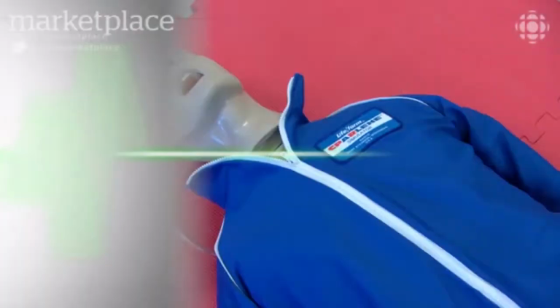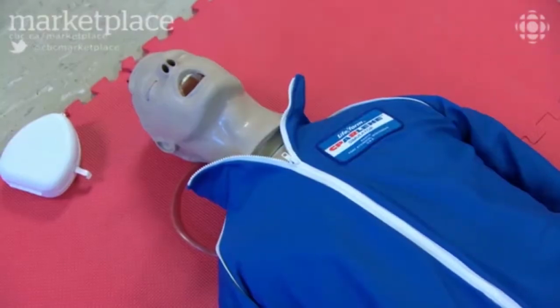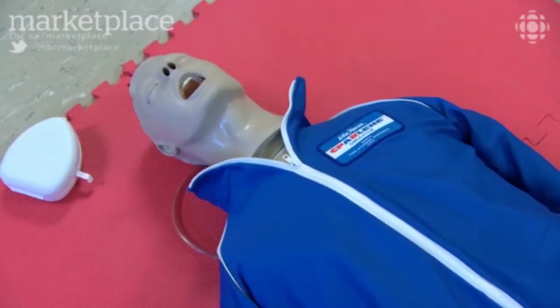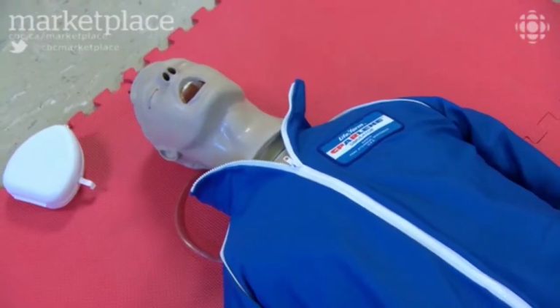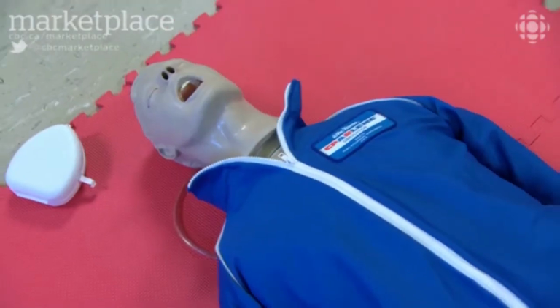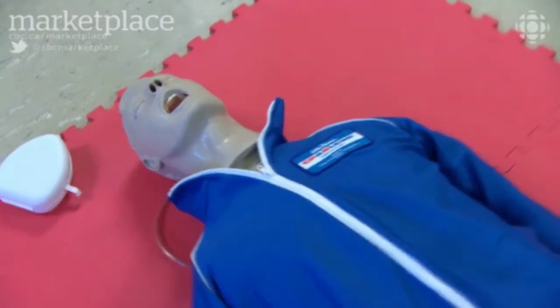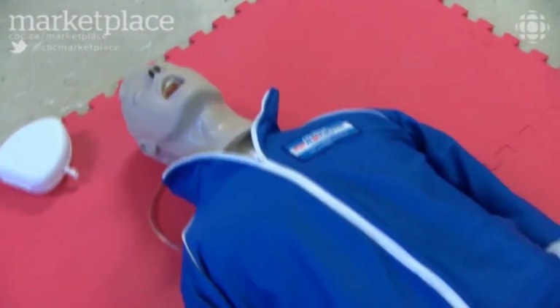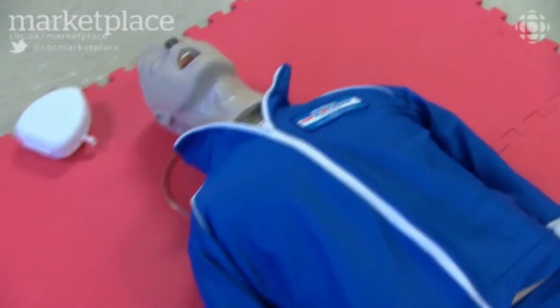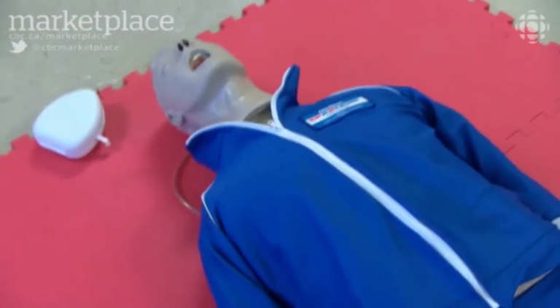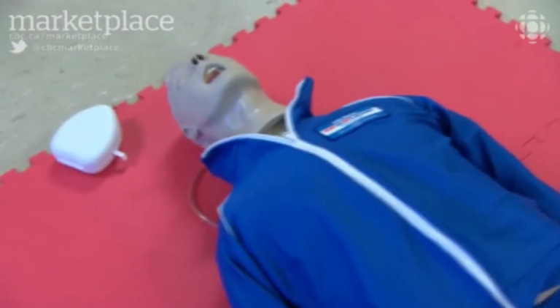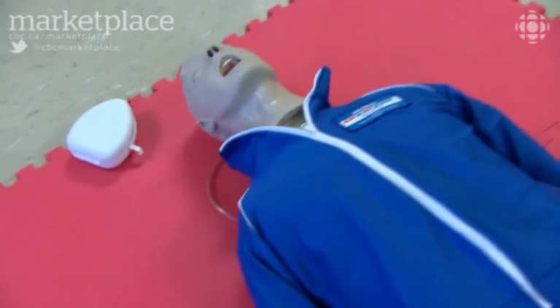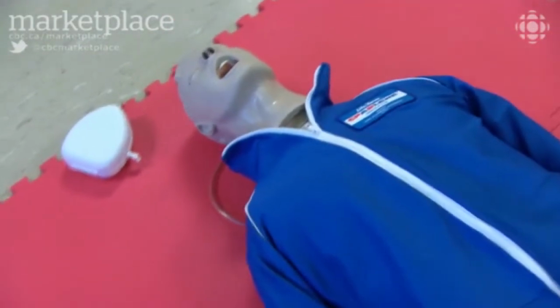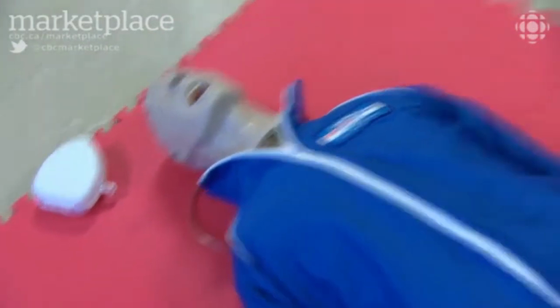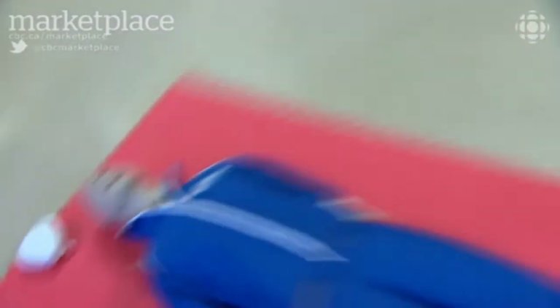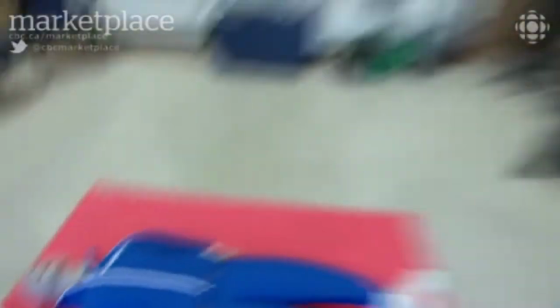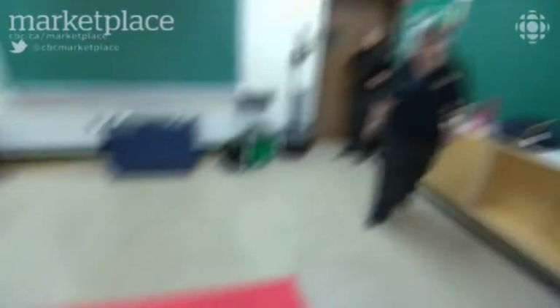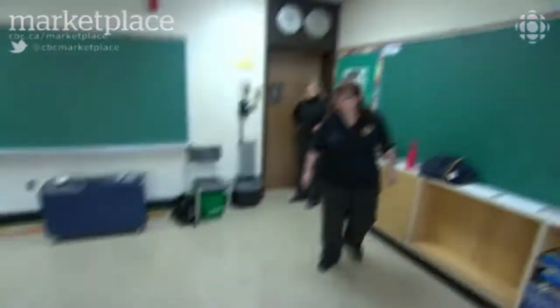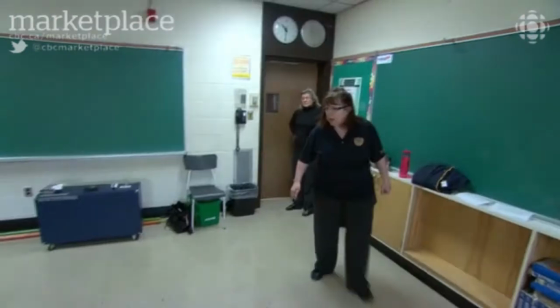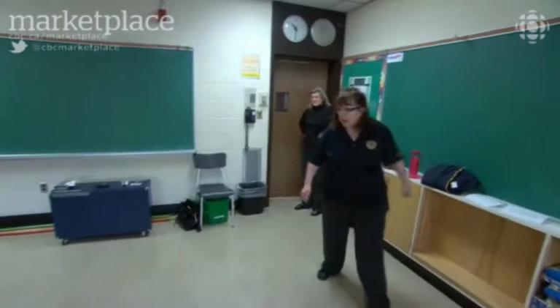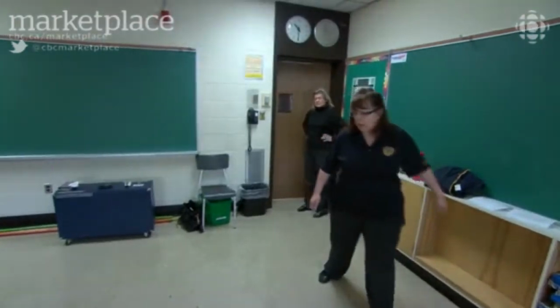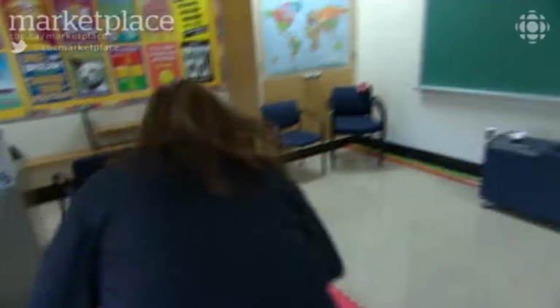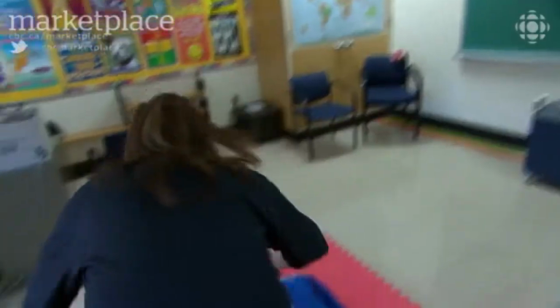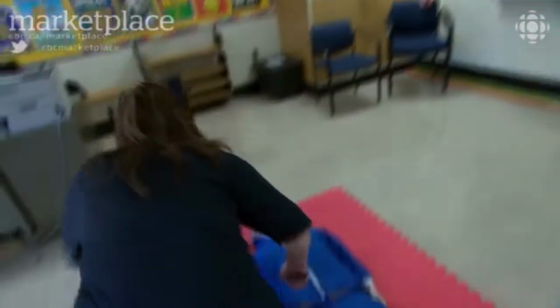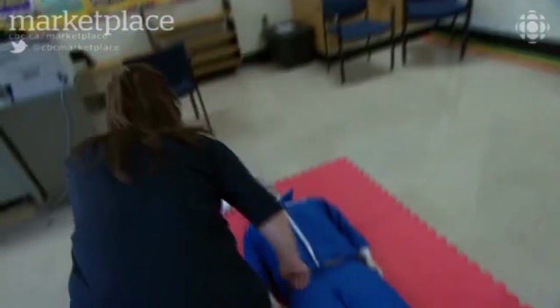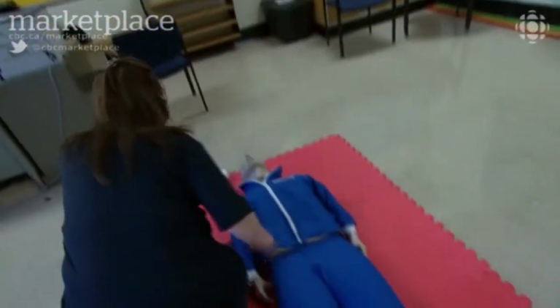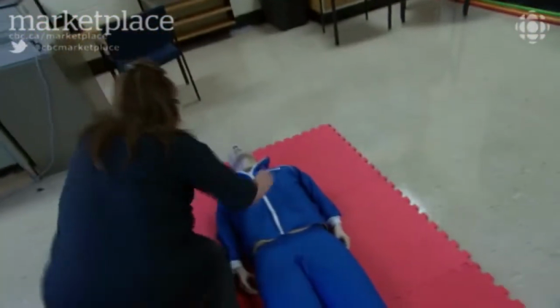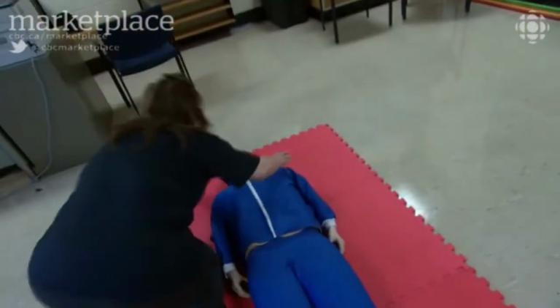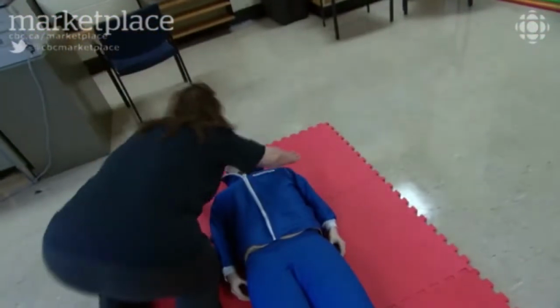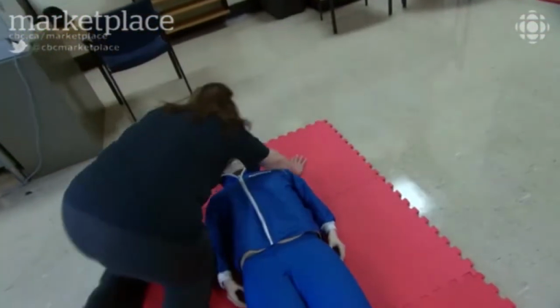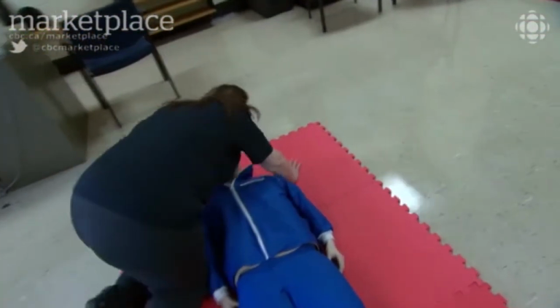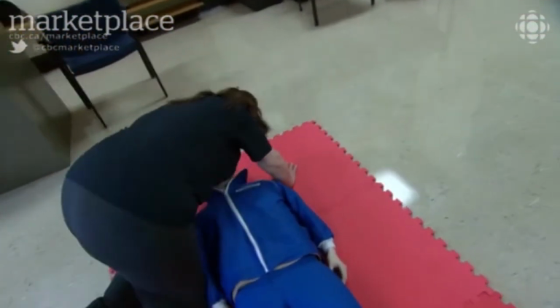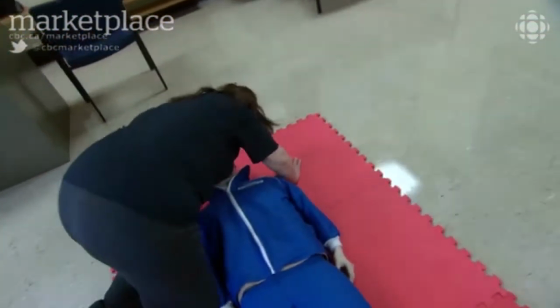You see someone collapse. Hey, are you okay? You shake them. No response.